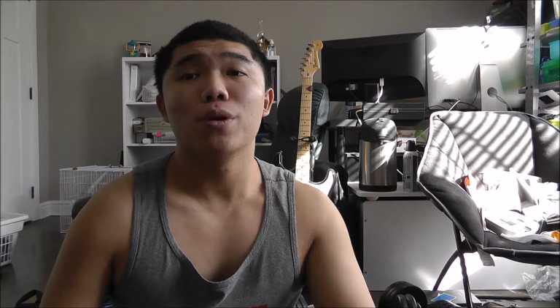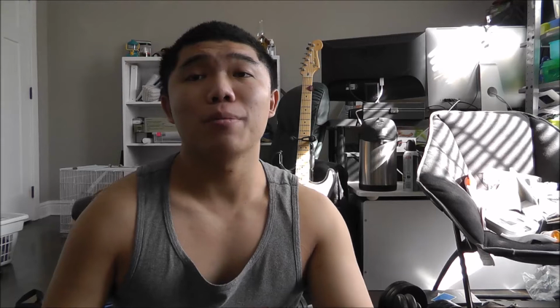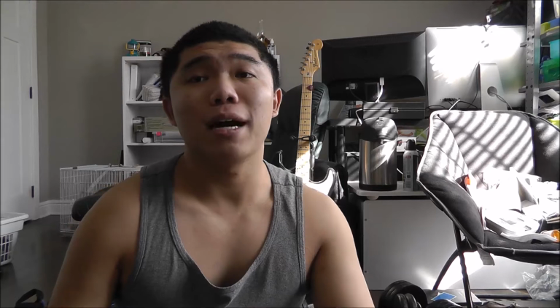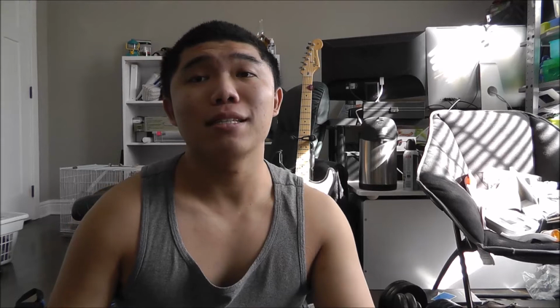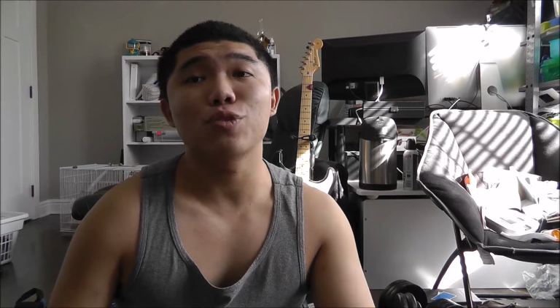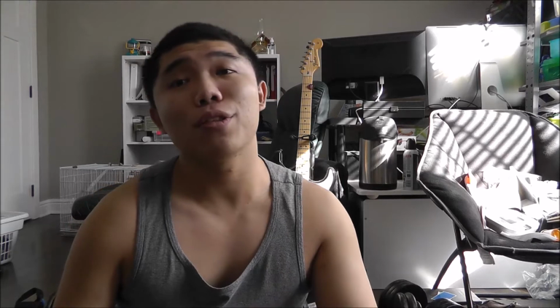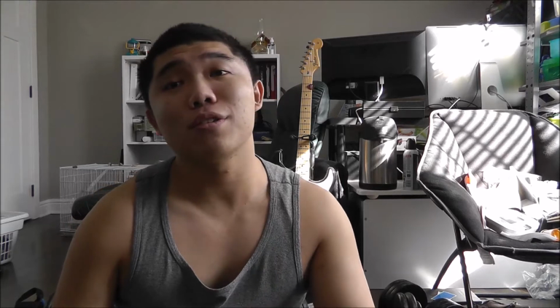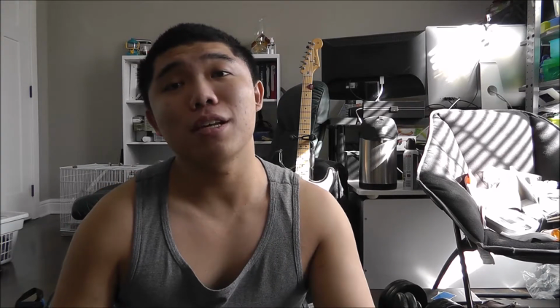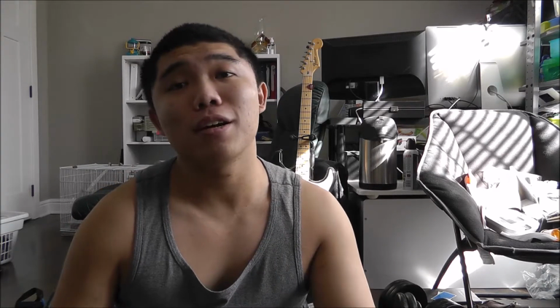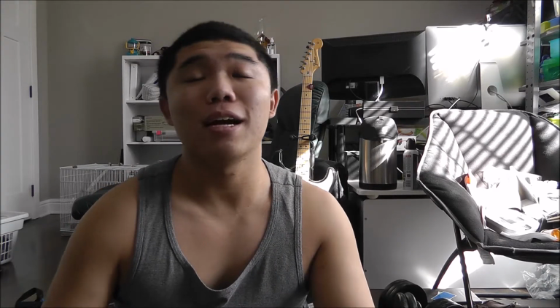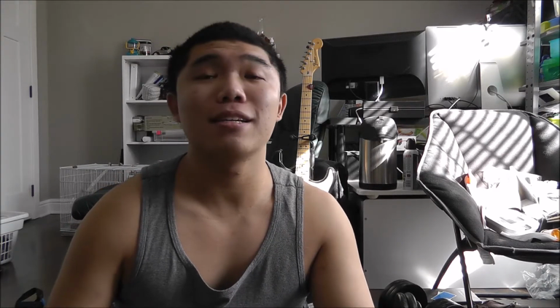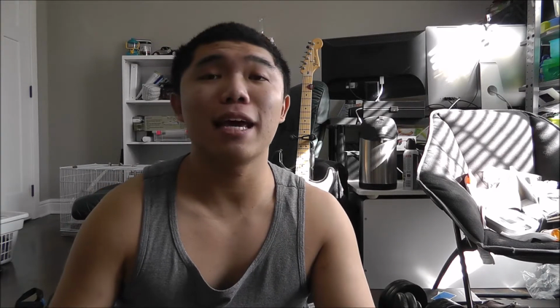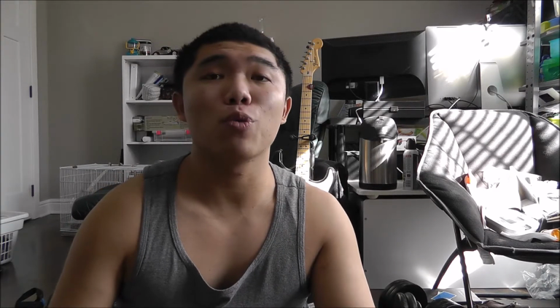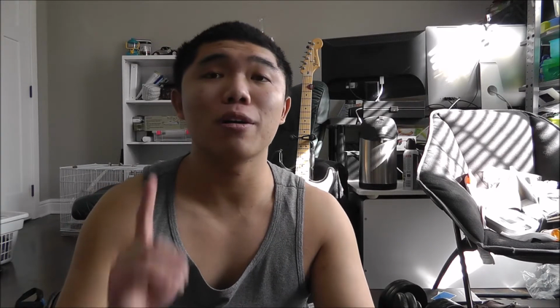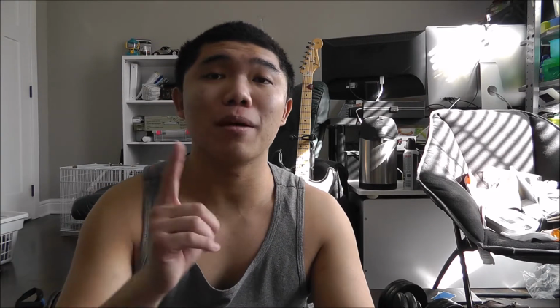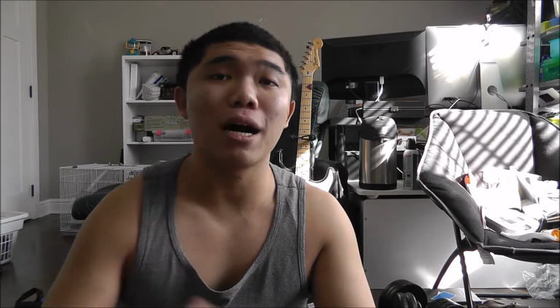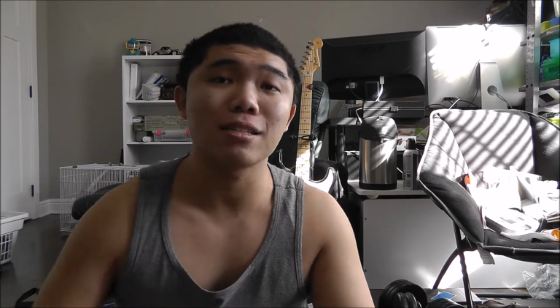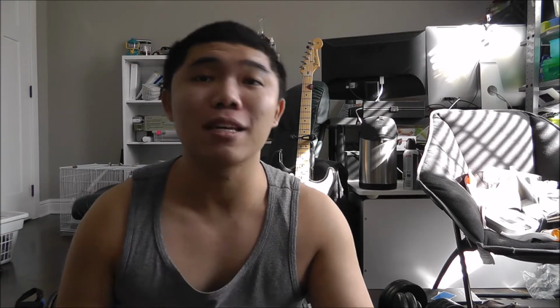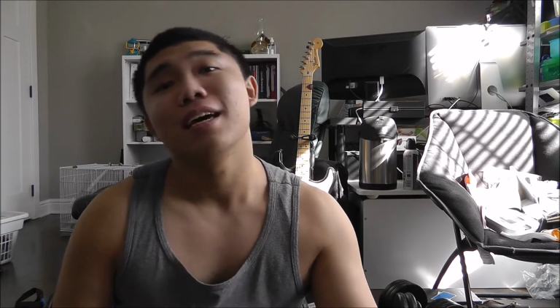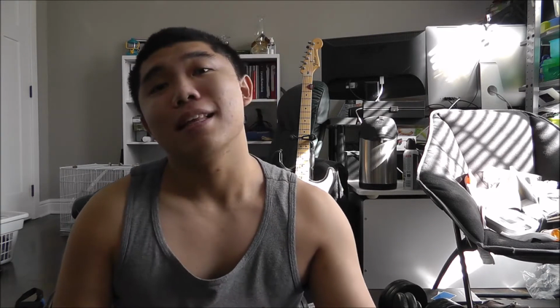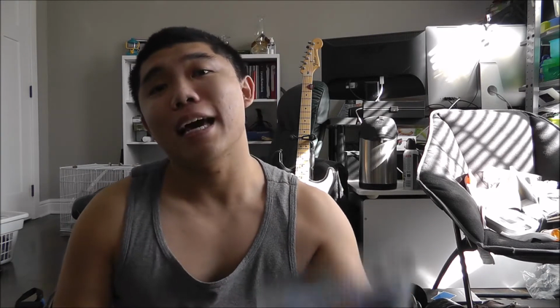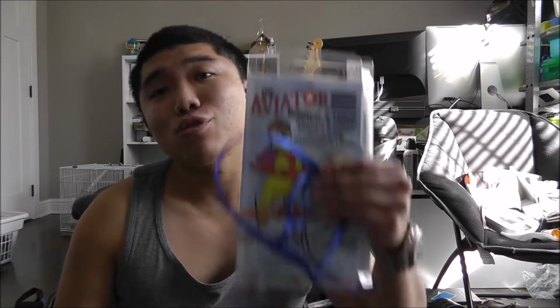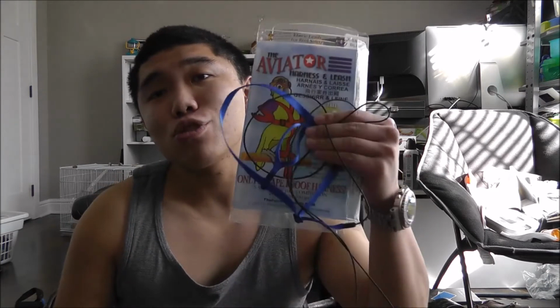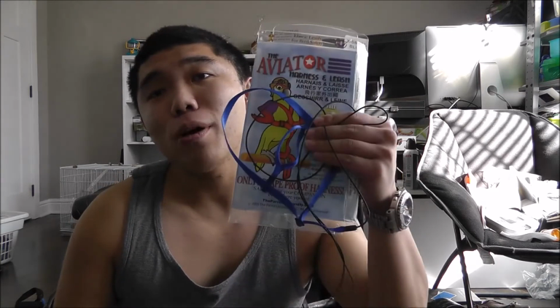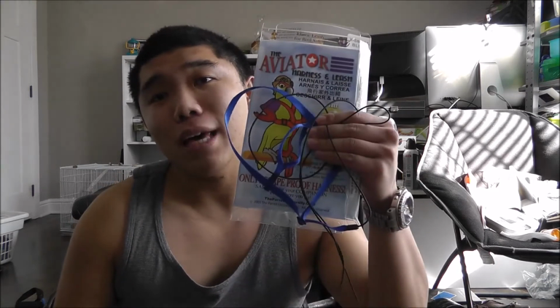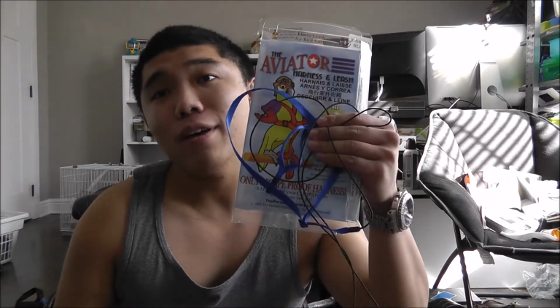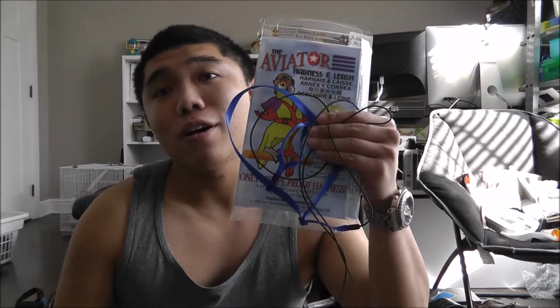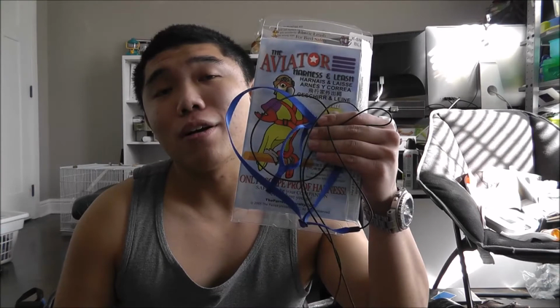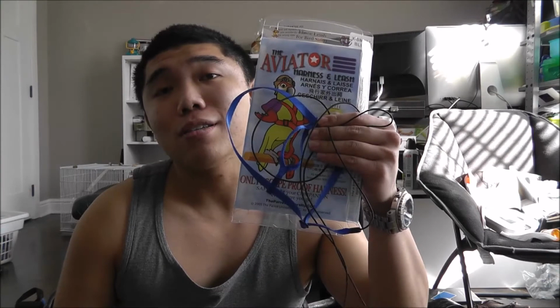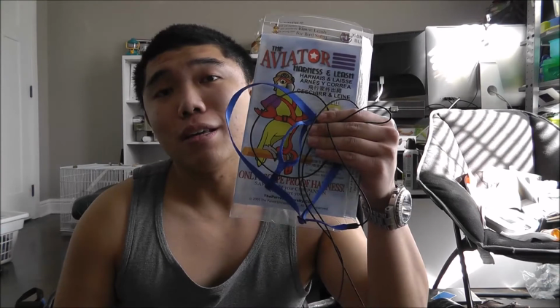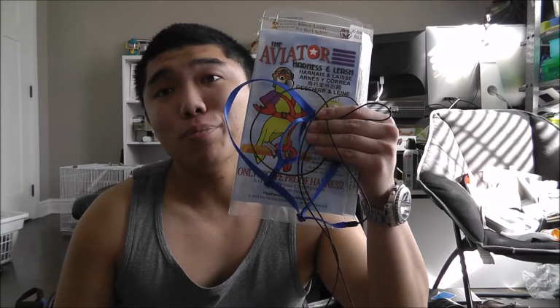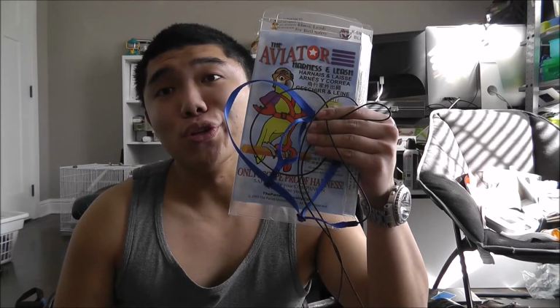What's up guys, C2113 here and today we're going to be unboxing the extra small aviator harness in blue.